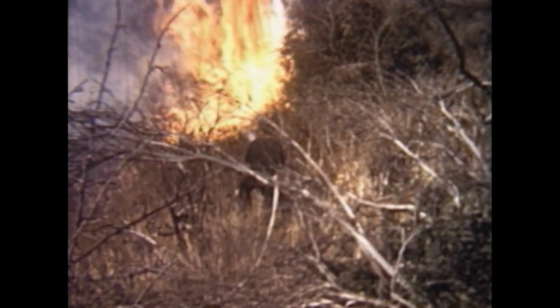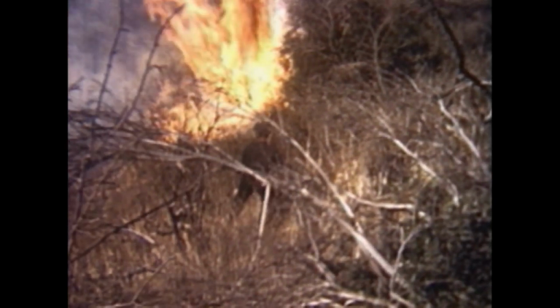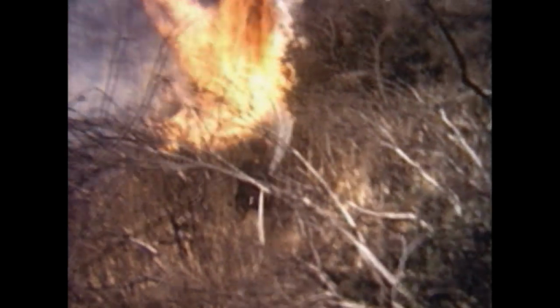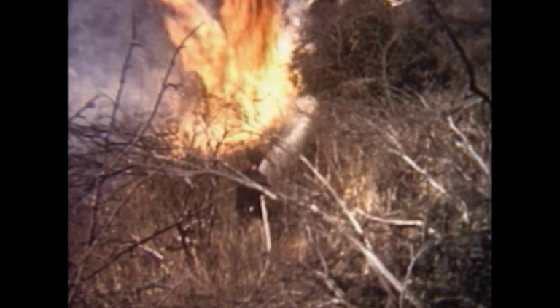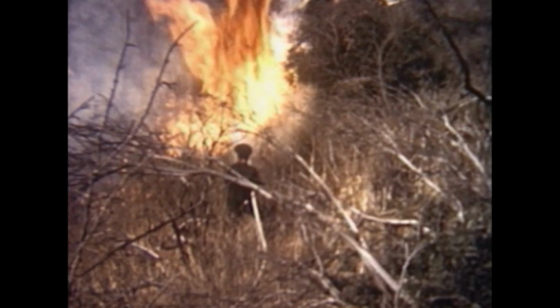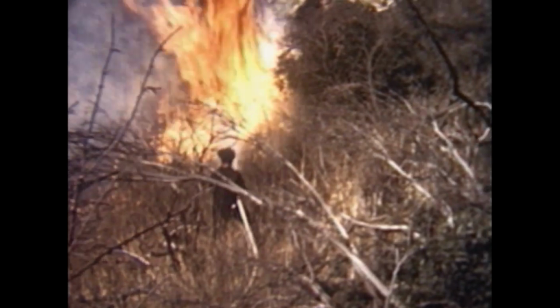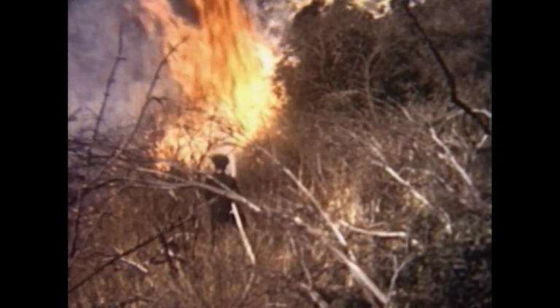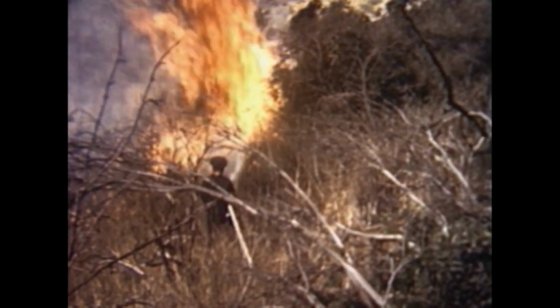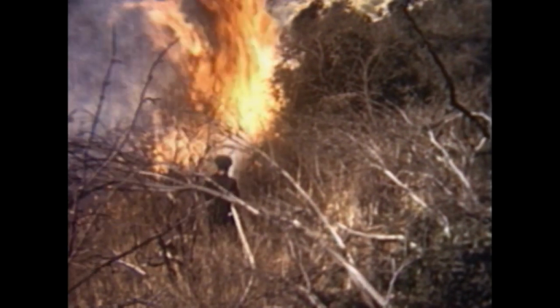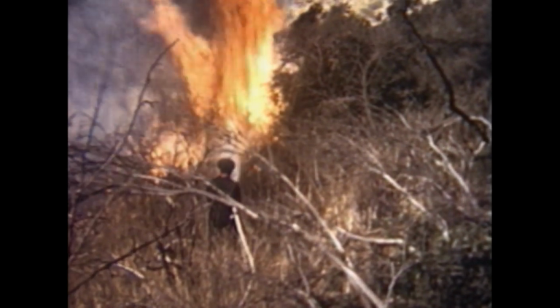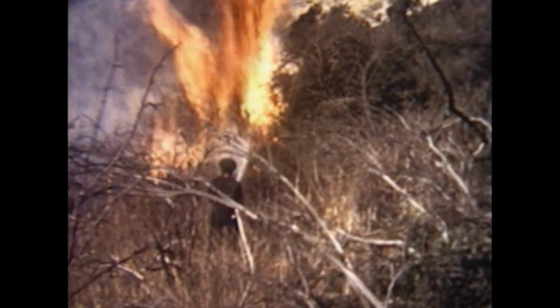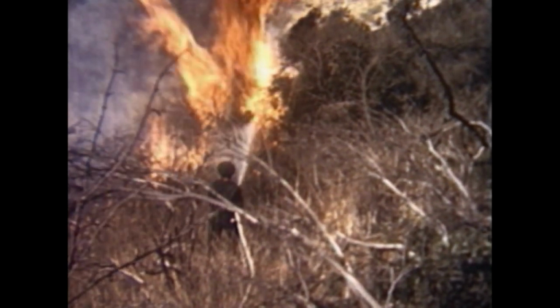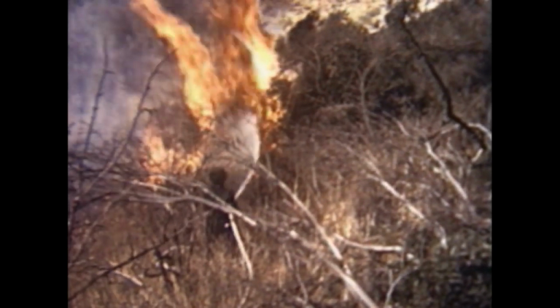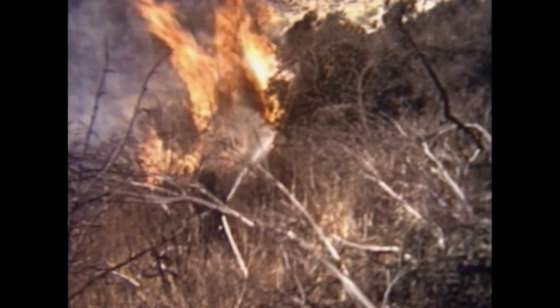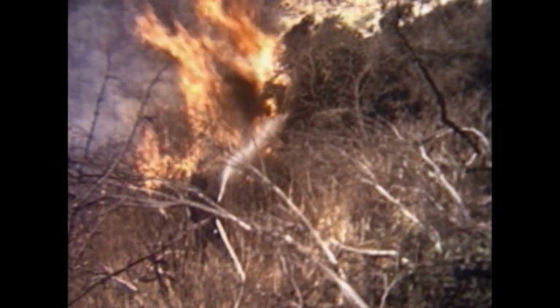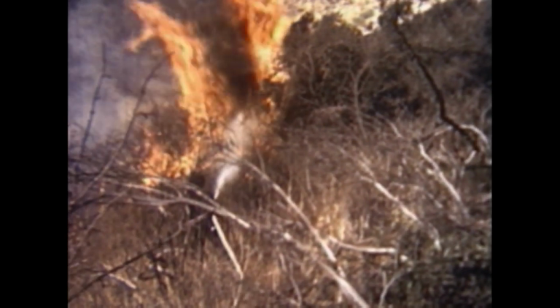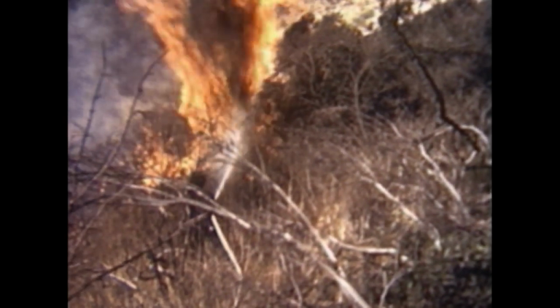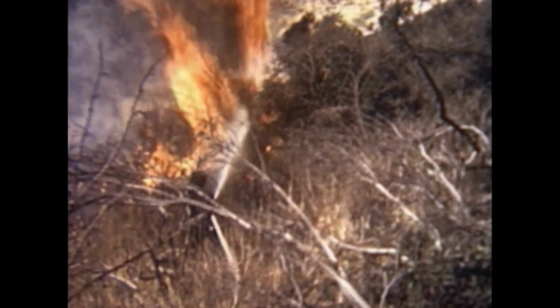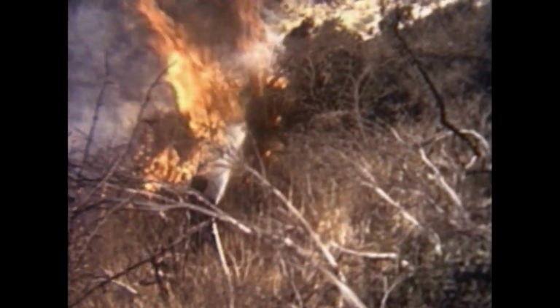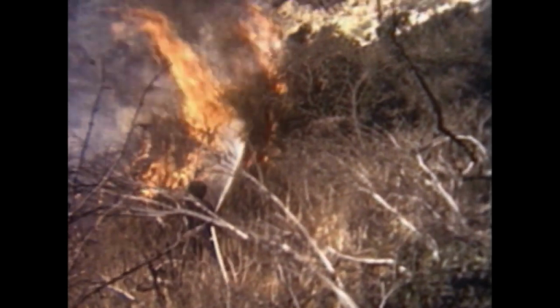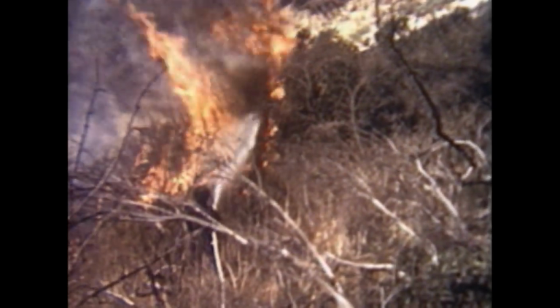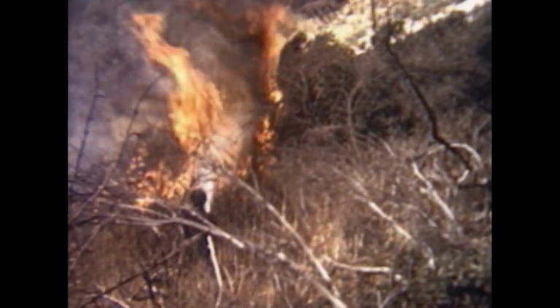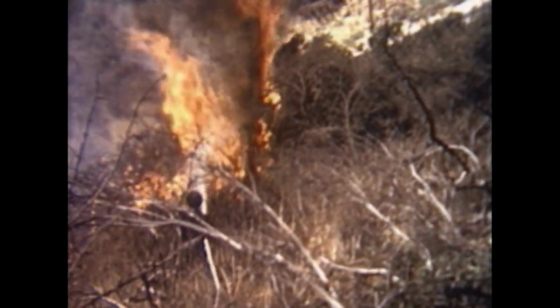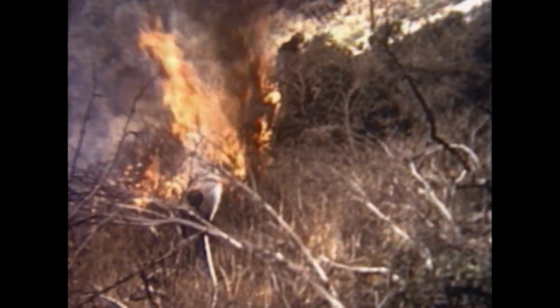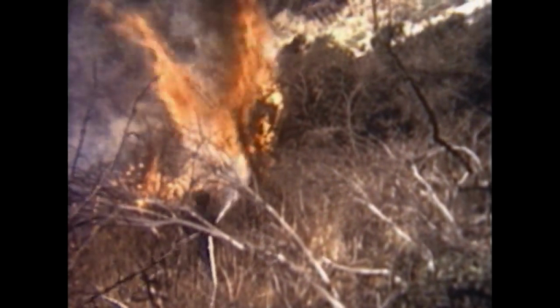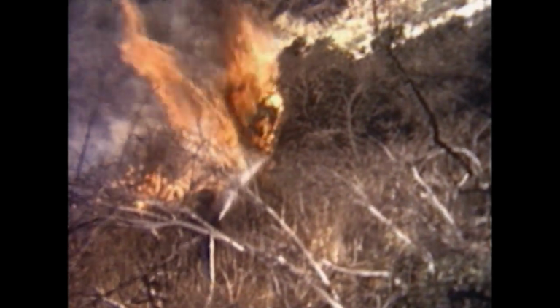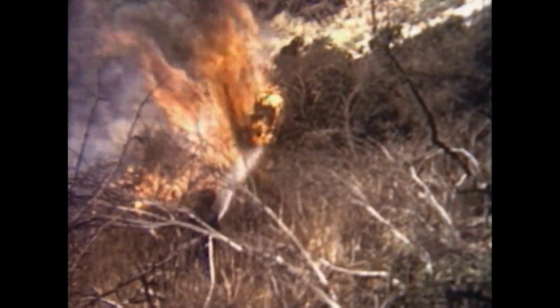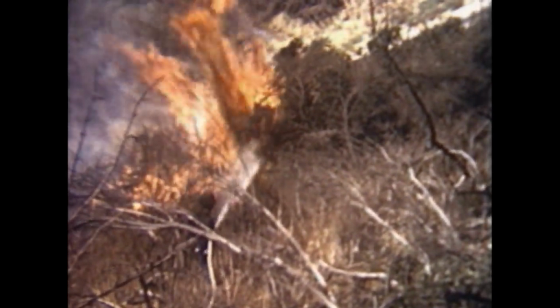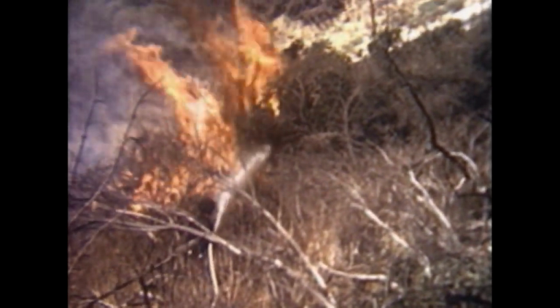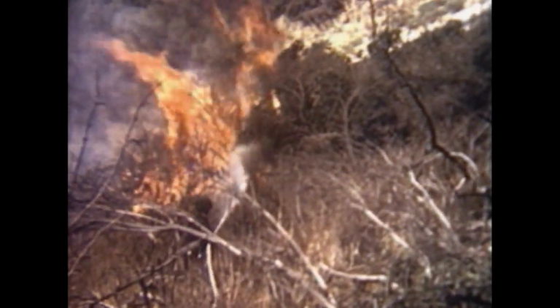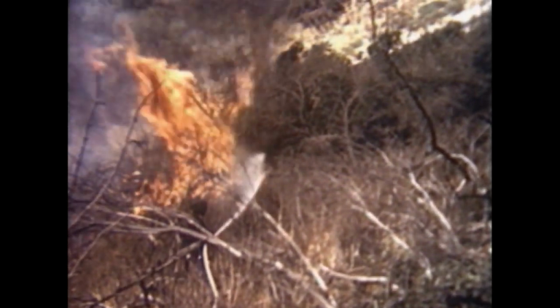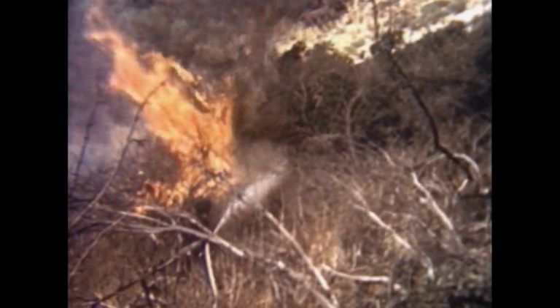The Los Angeles Fire Department had numerous hydrants in the hills and was able to make good use of them.